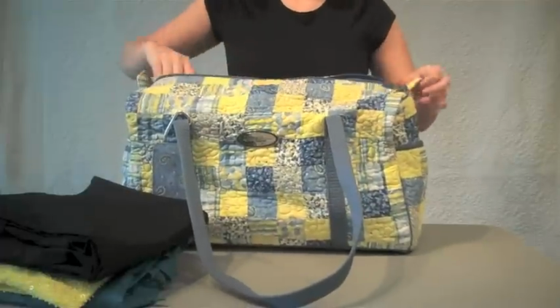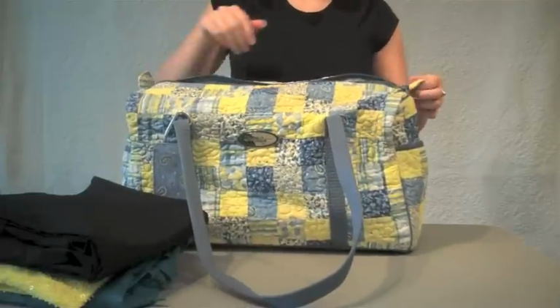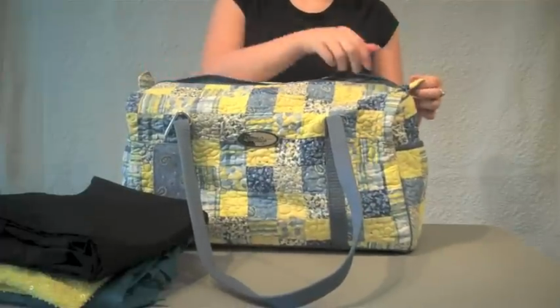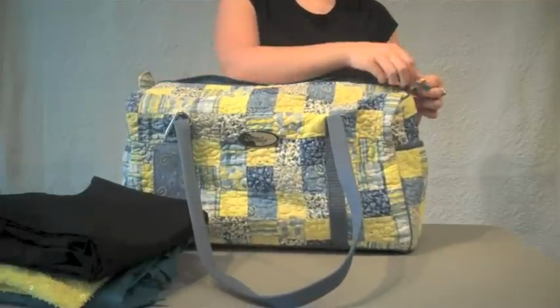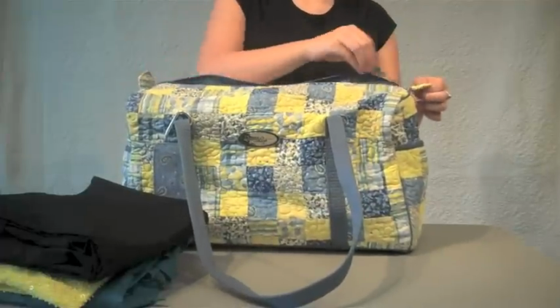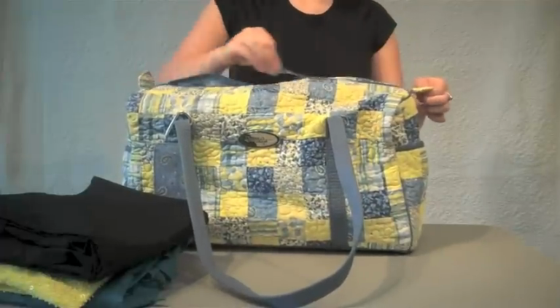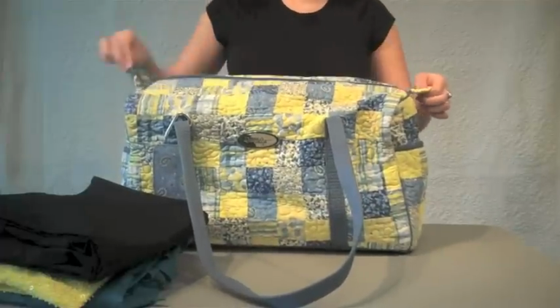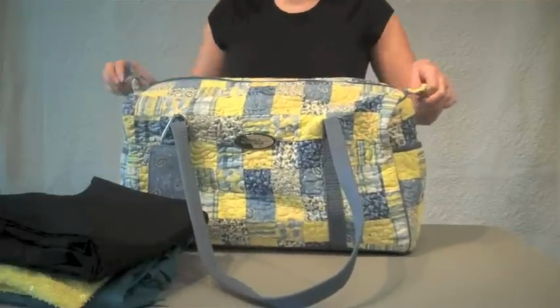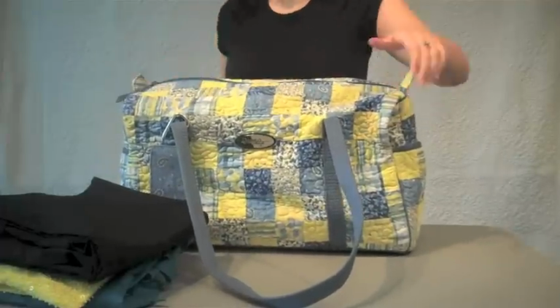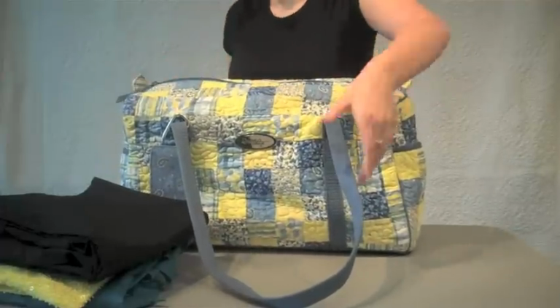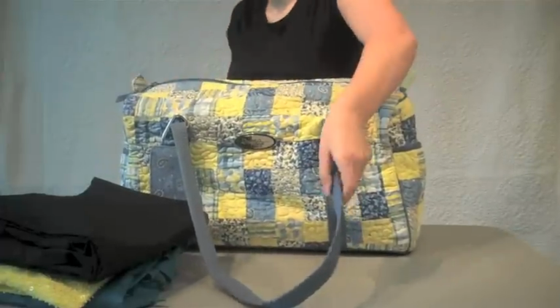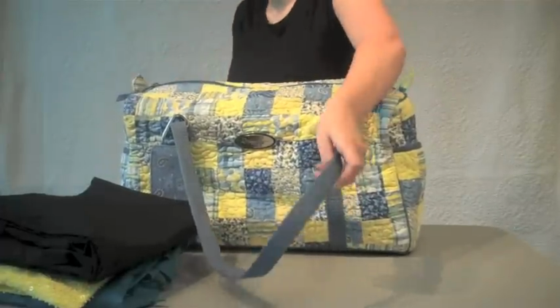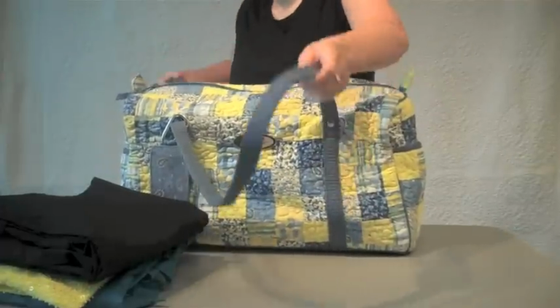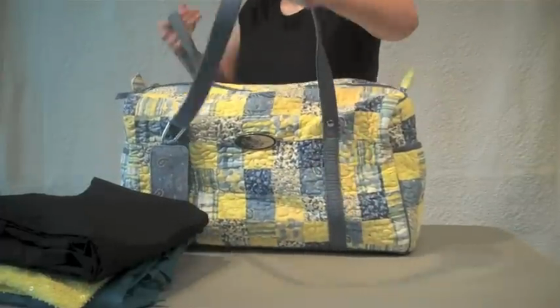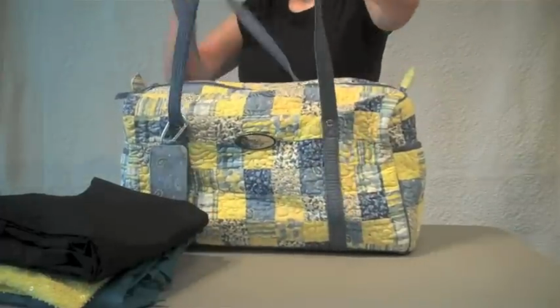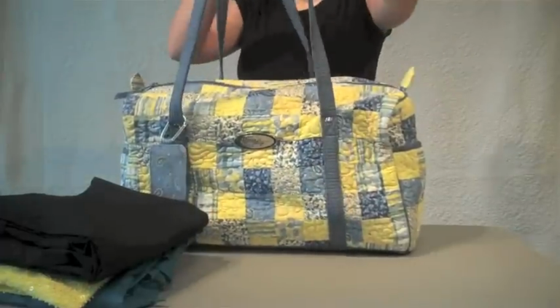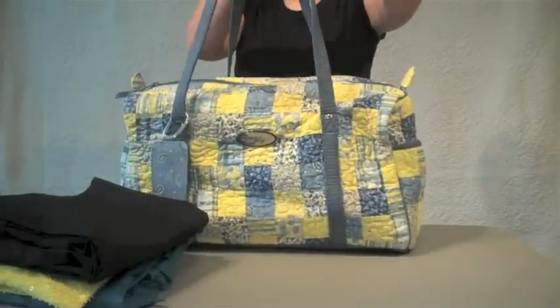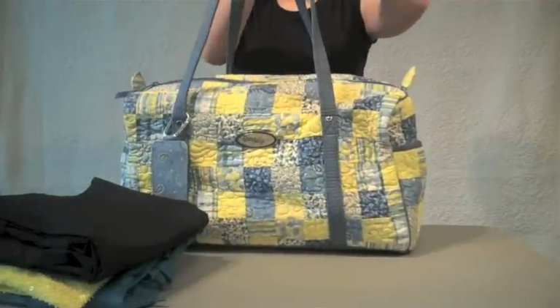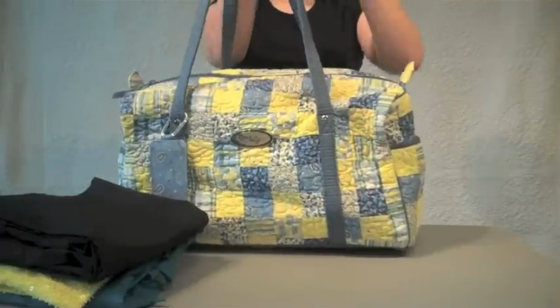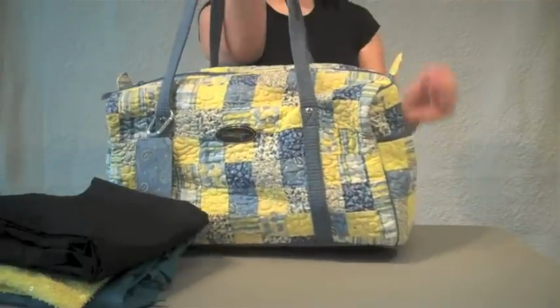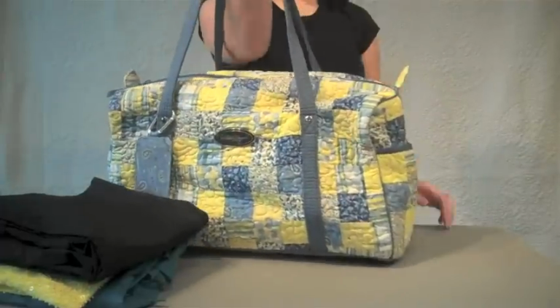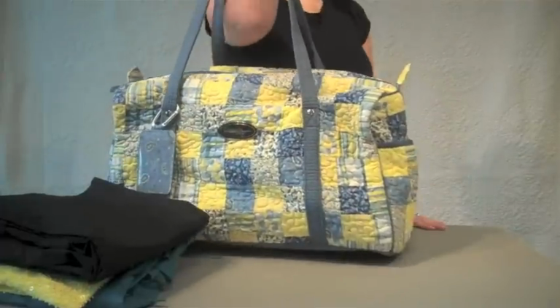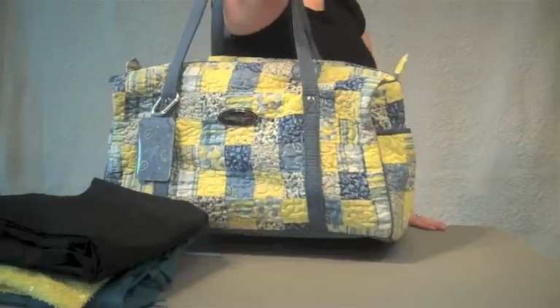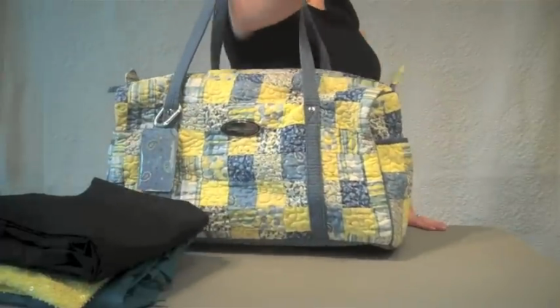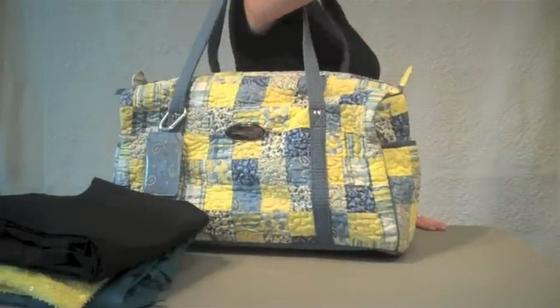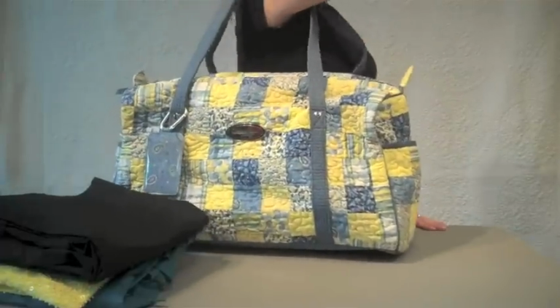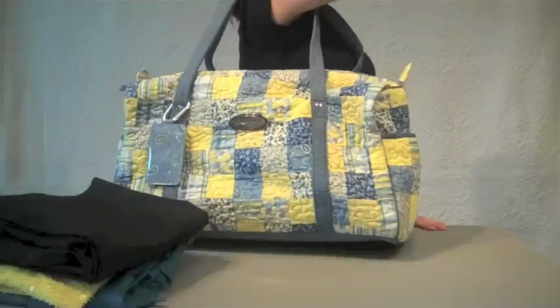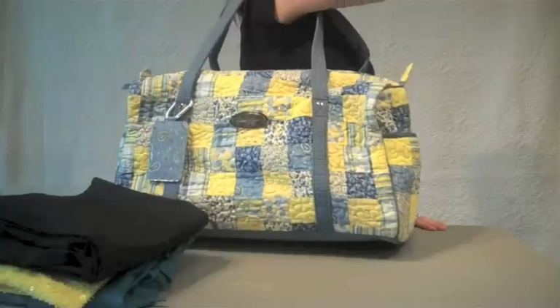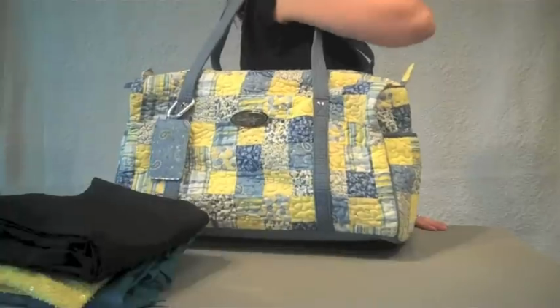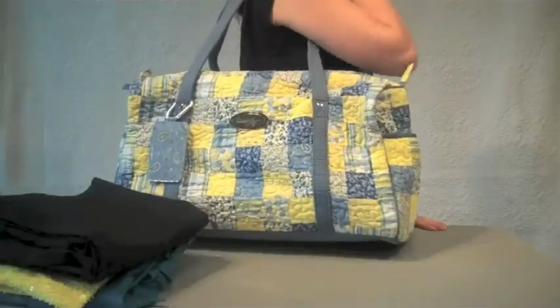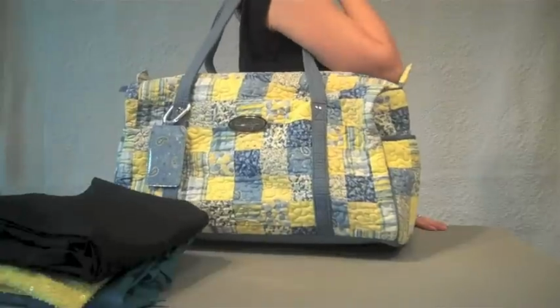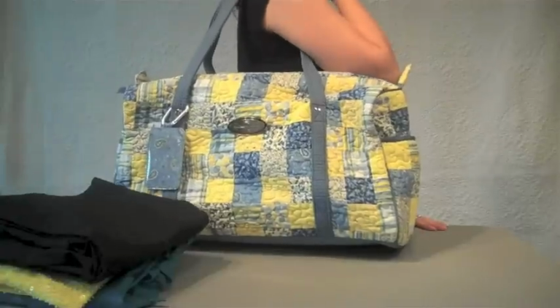Shown here in beautiful heather patch, the duffel bag is a spacious and durable must-have for any woman on the go.